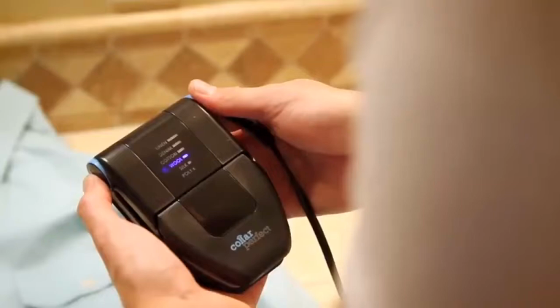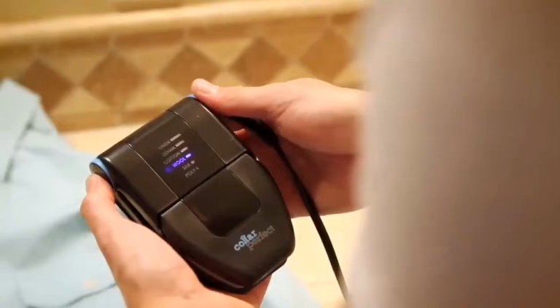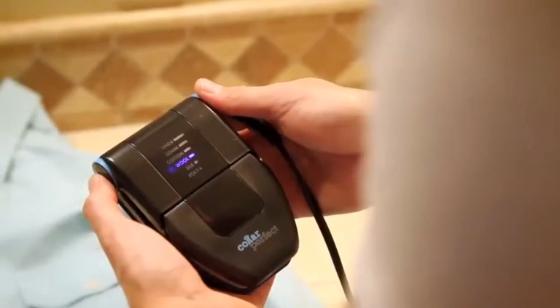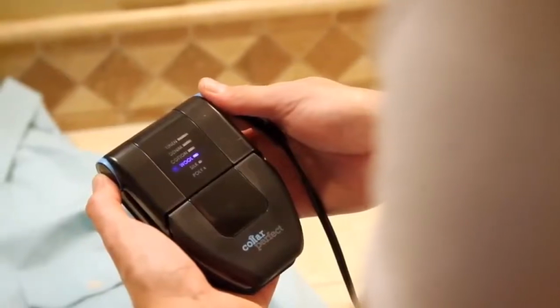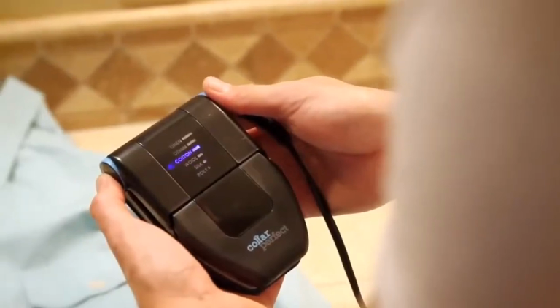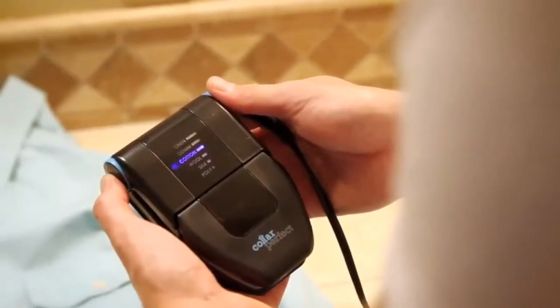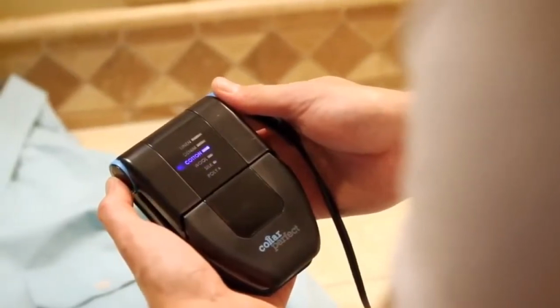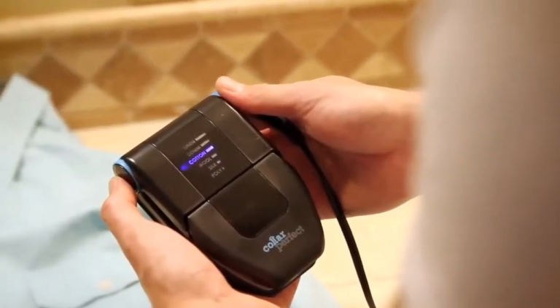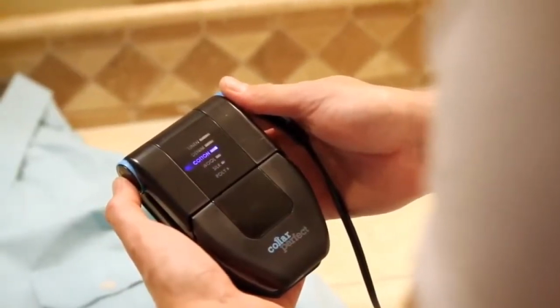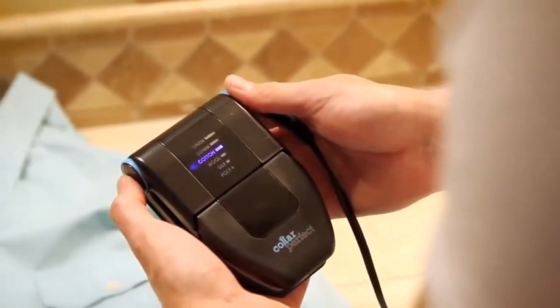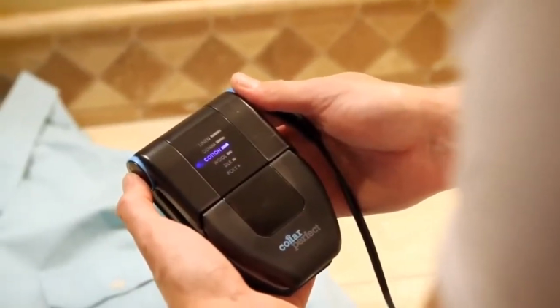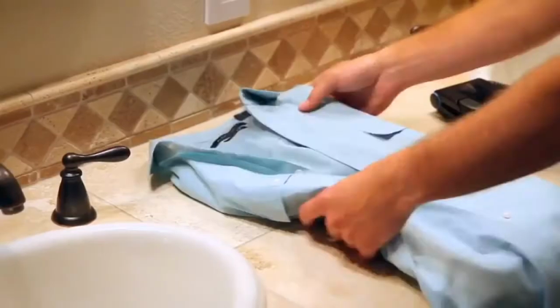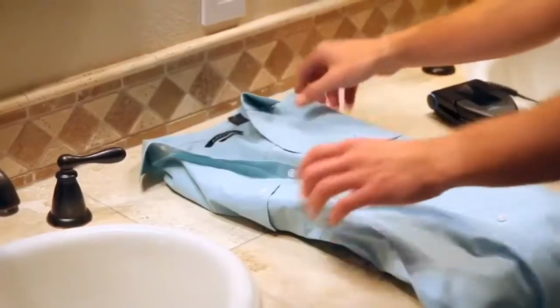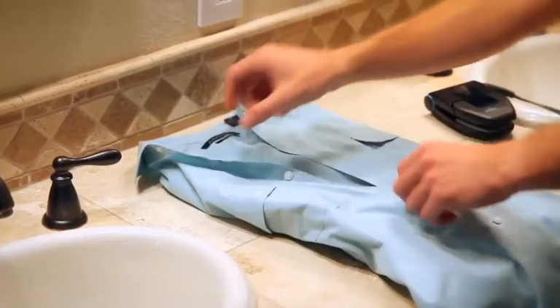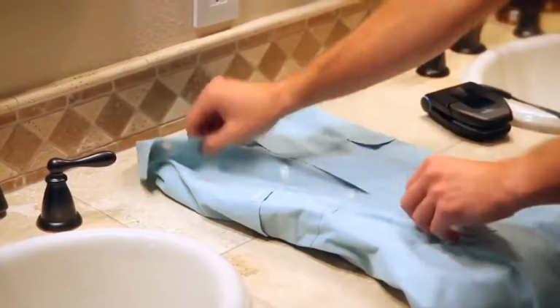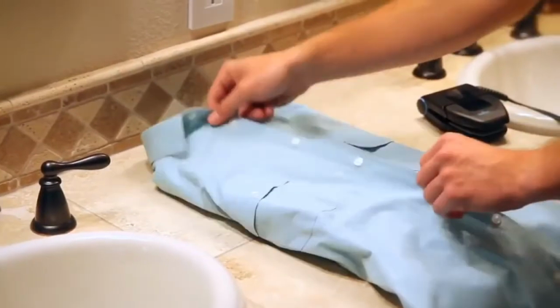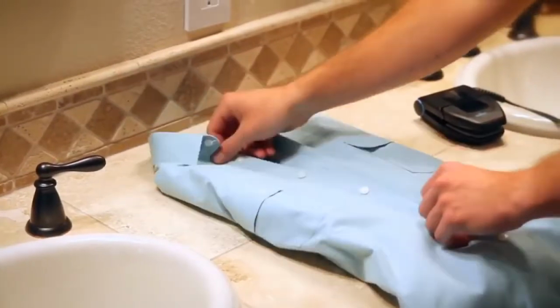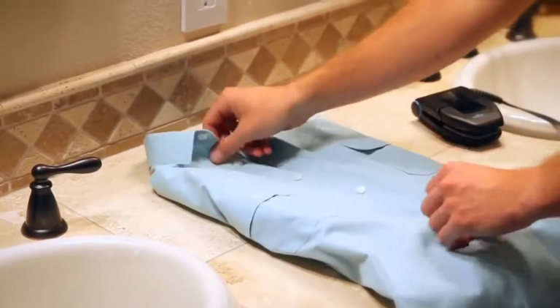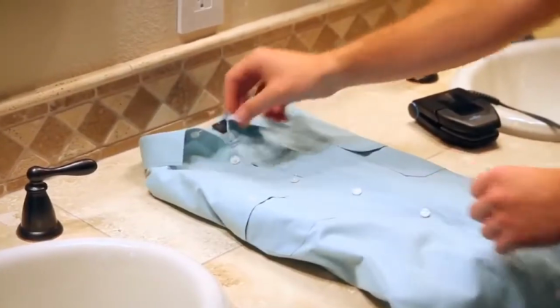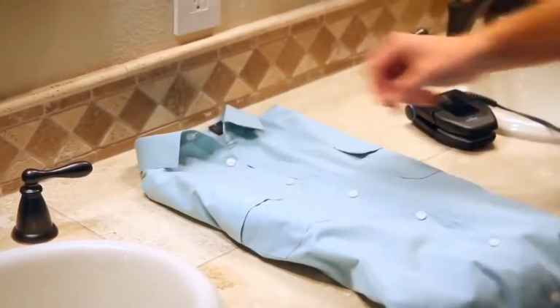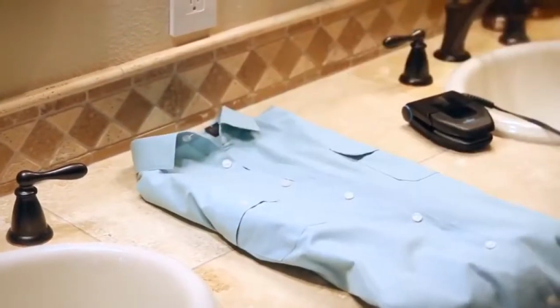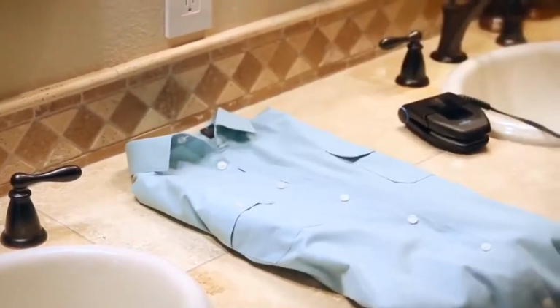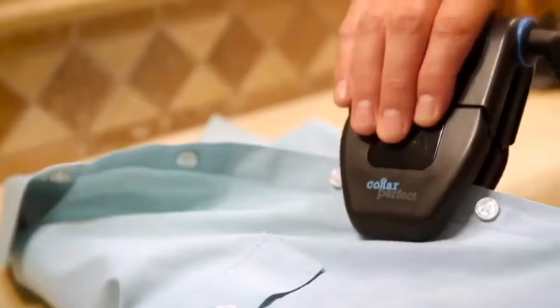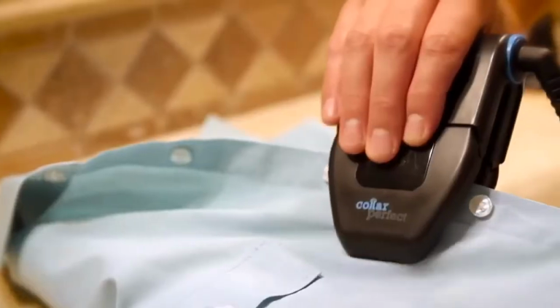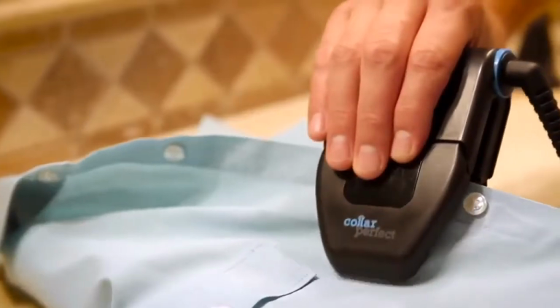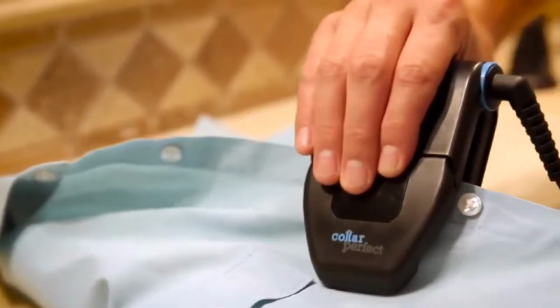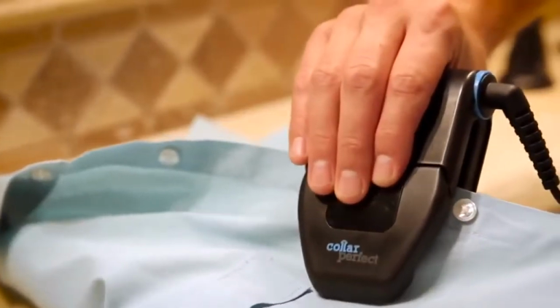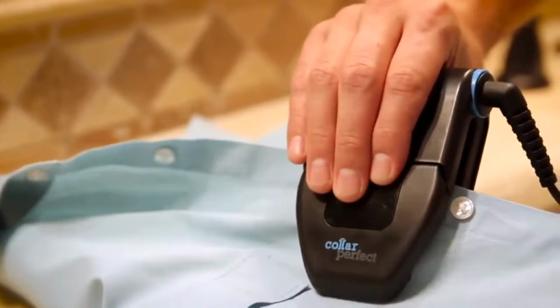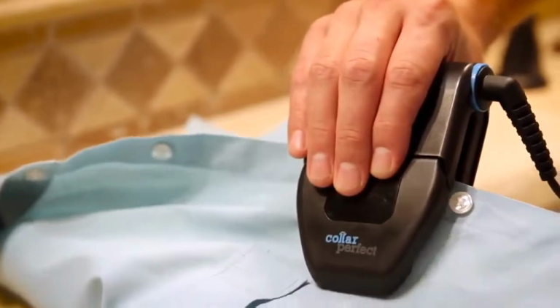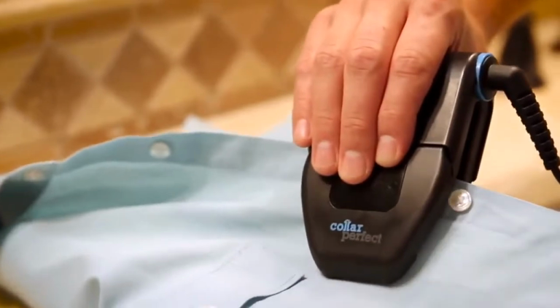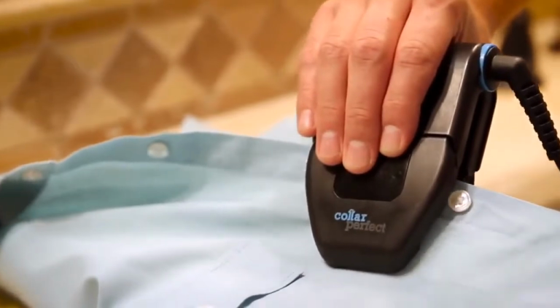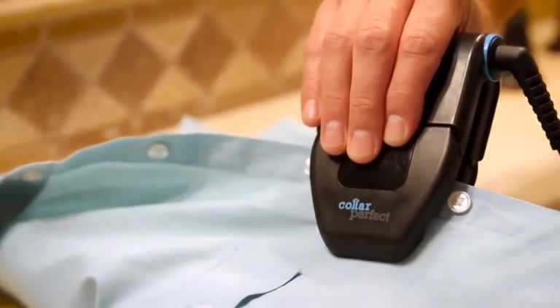Originally, I was after something to just resolve the issues for shirt collars, but then I realized there was an opportunity to do more.